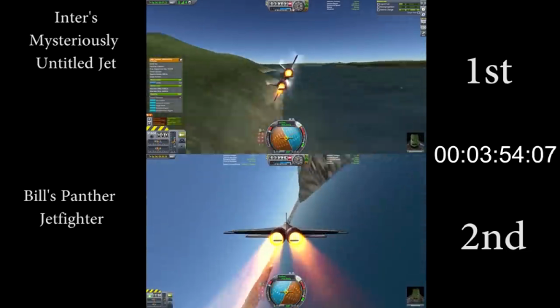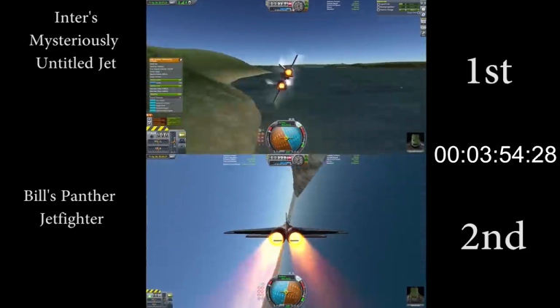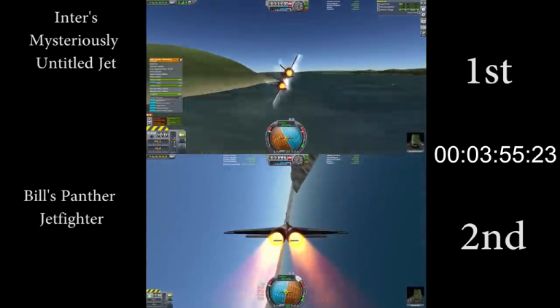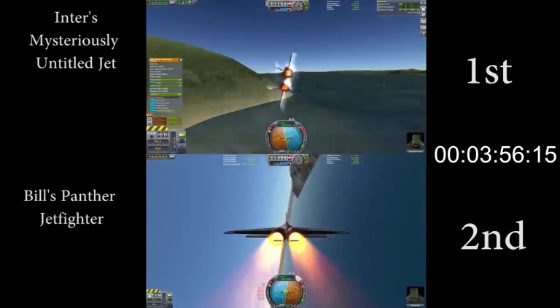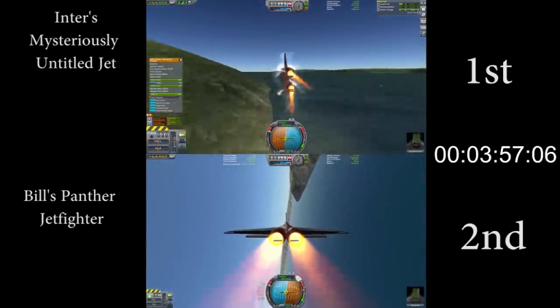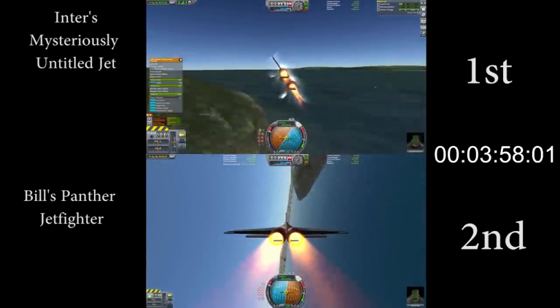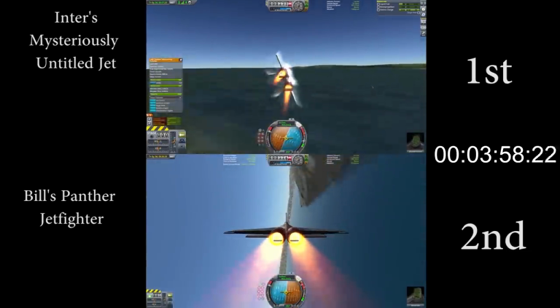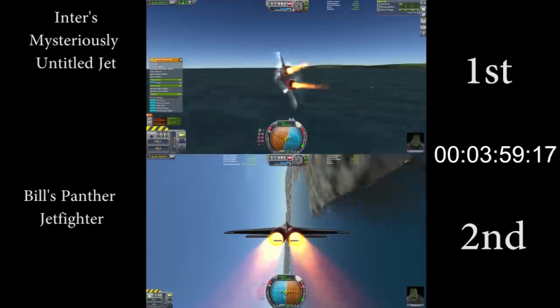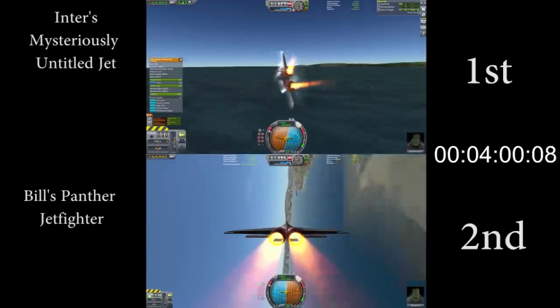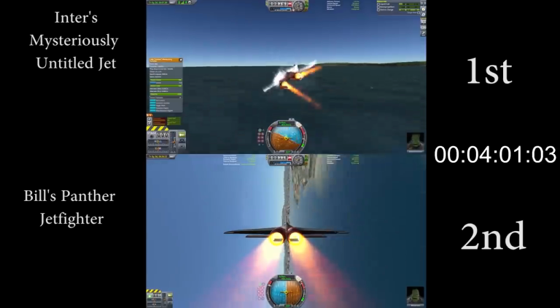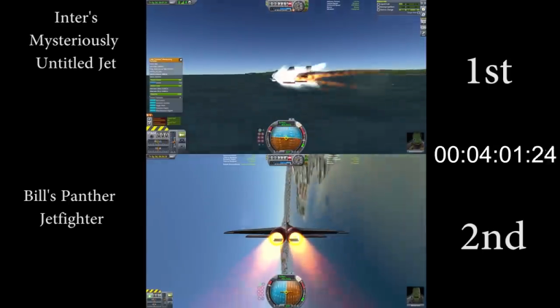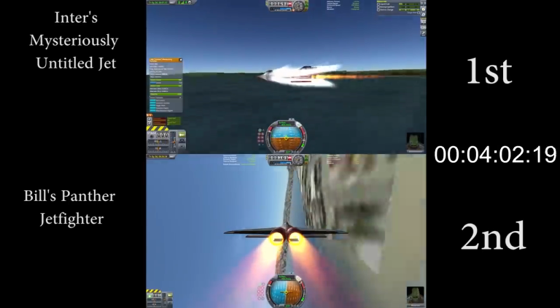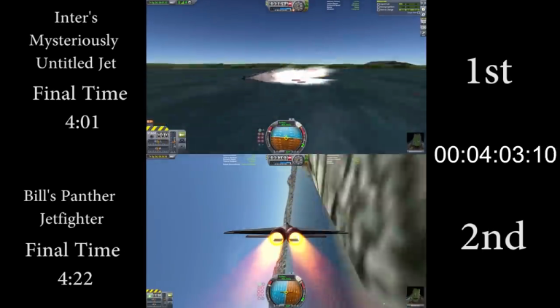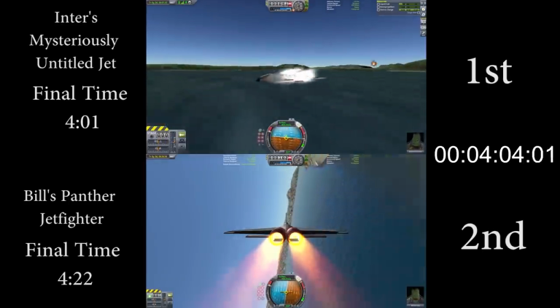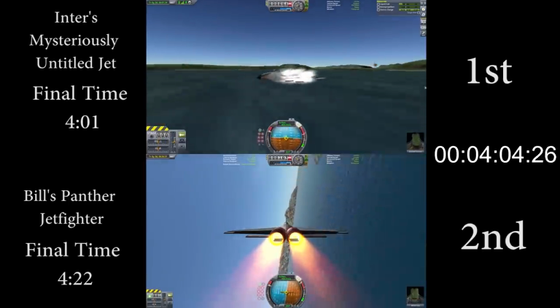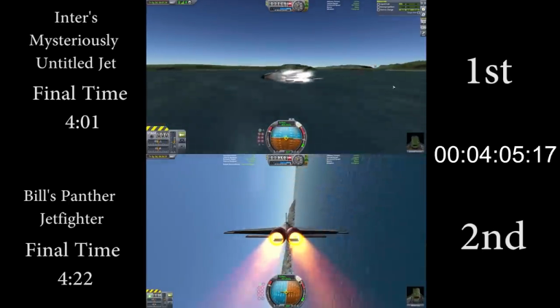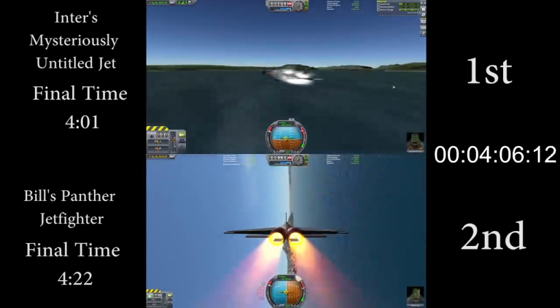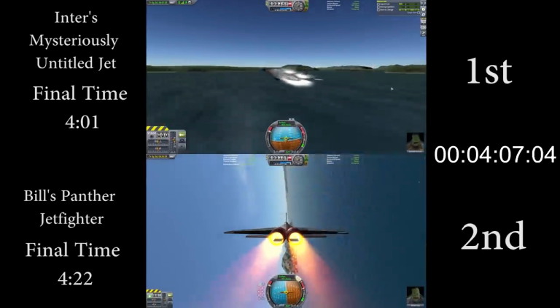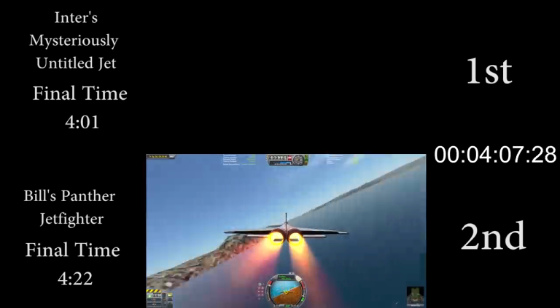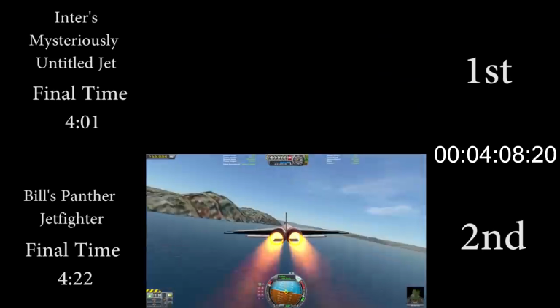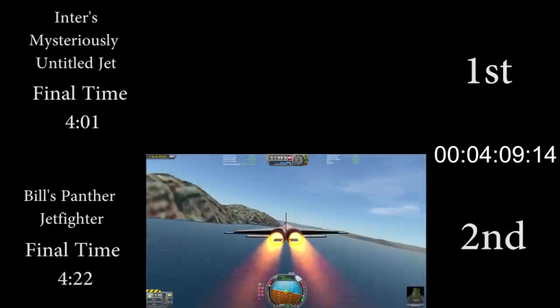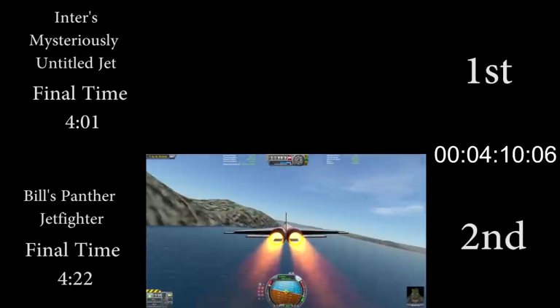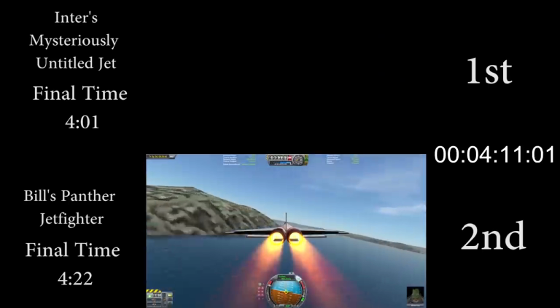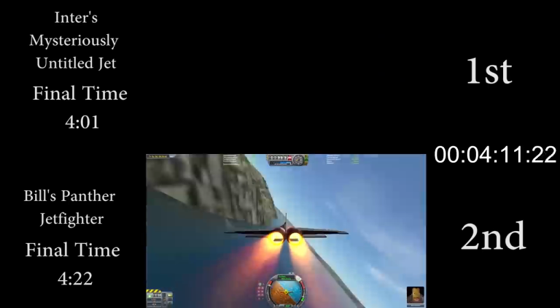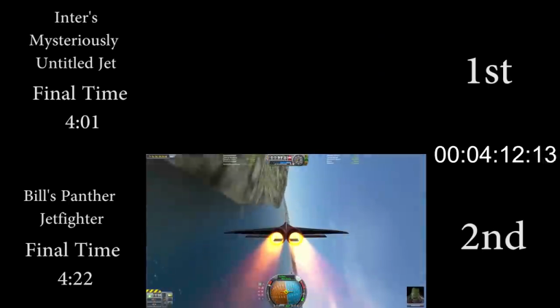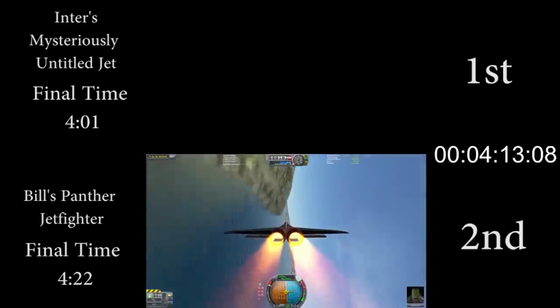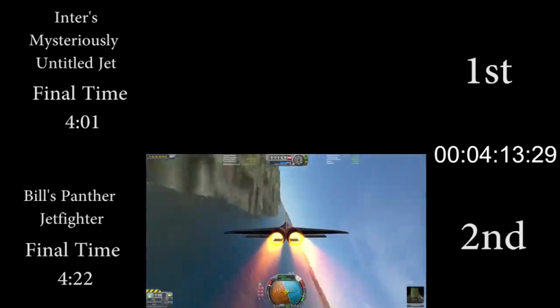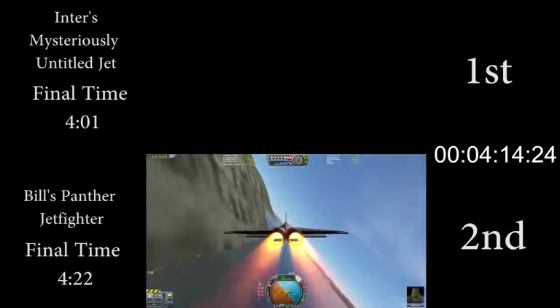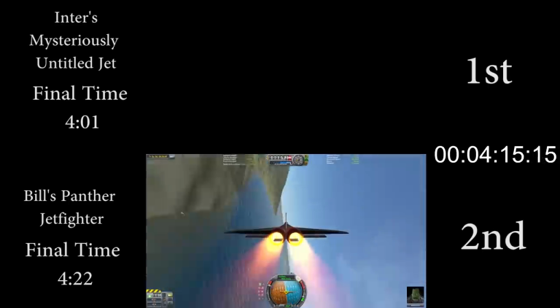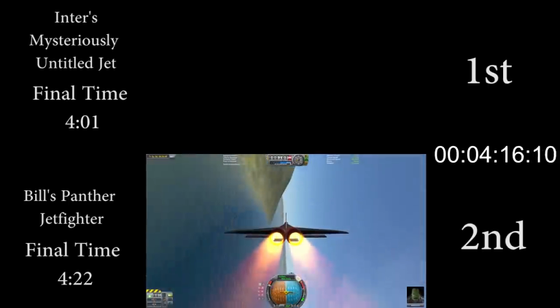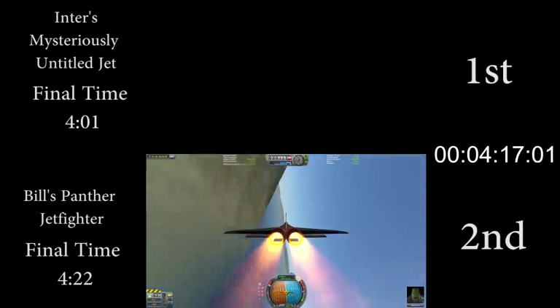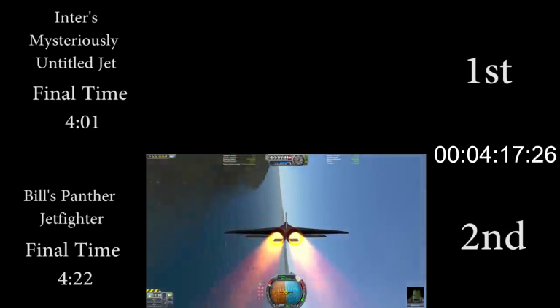So this race should have given us an idea of what the course looks like, and a context for how fast the runs we're about to see are.